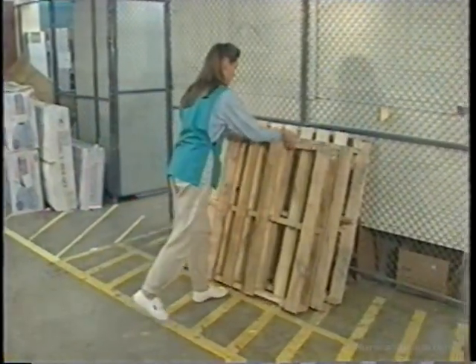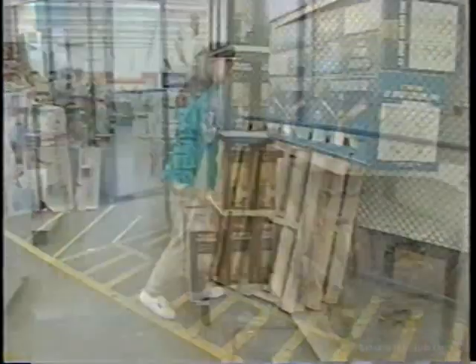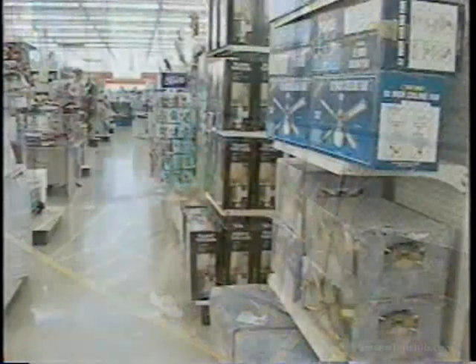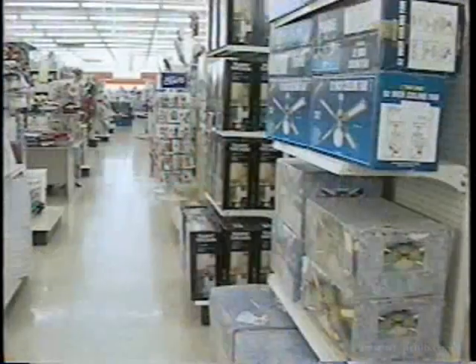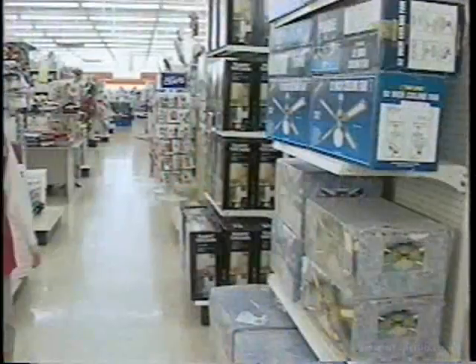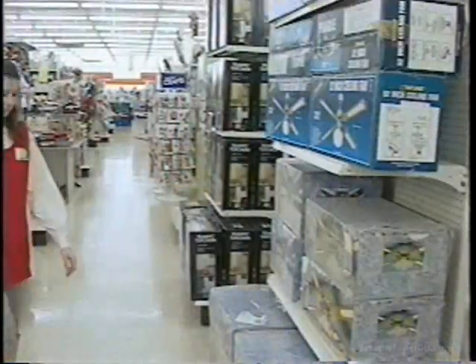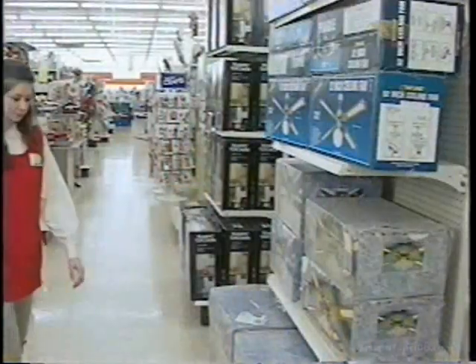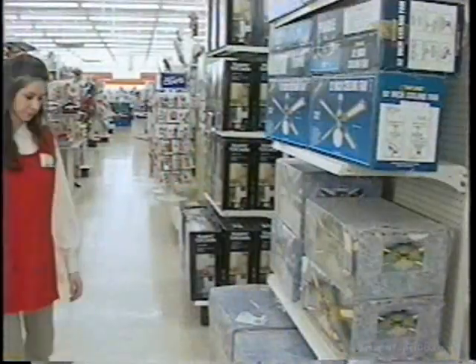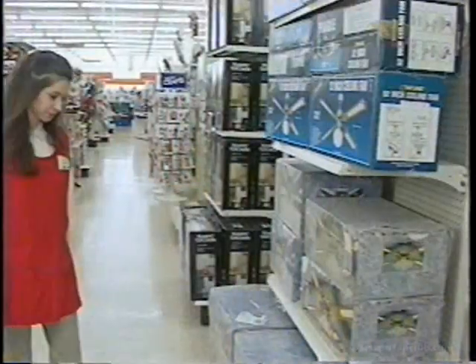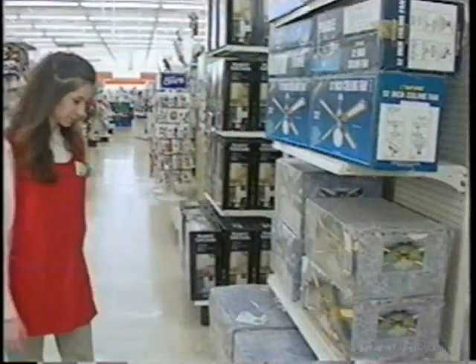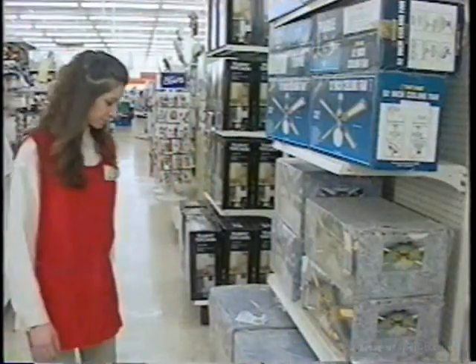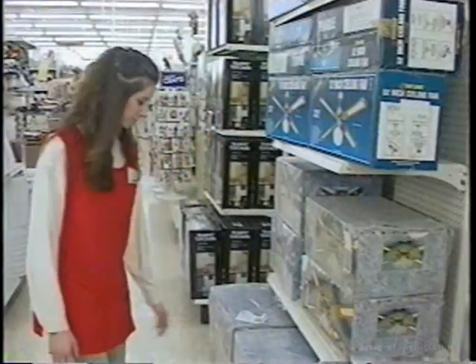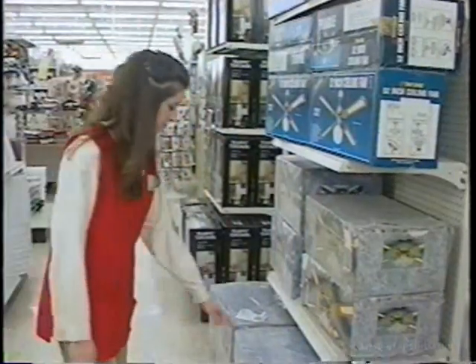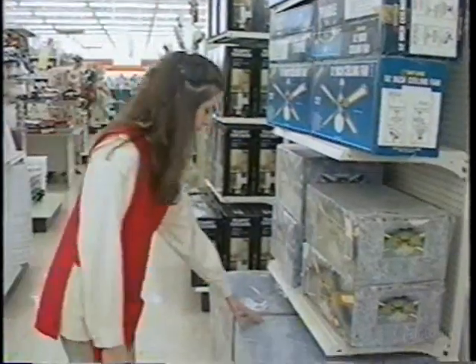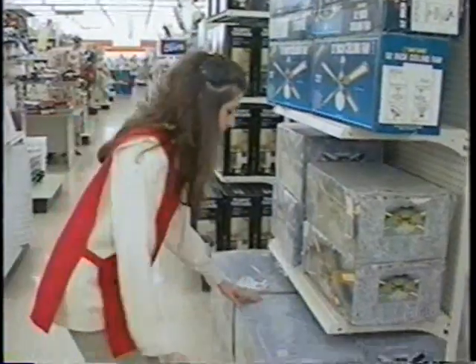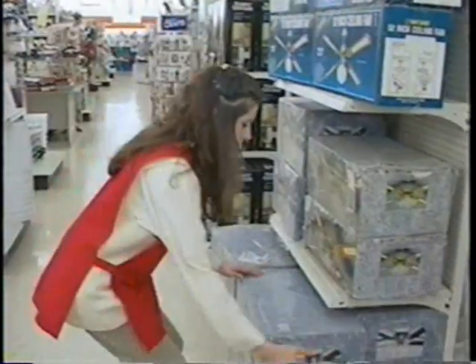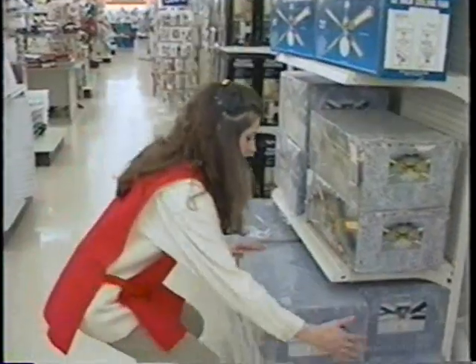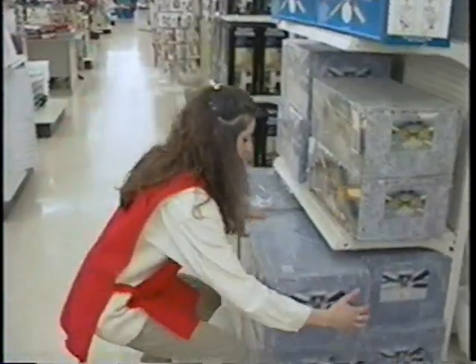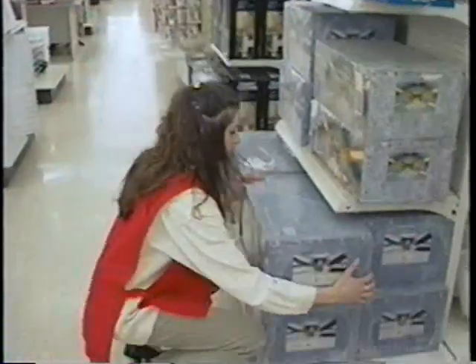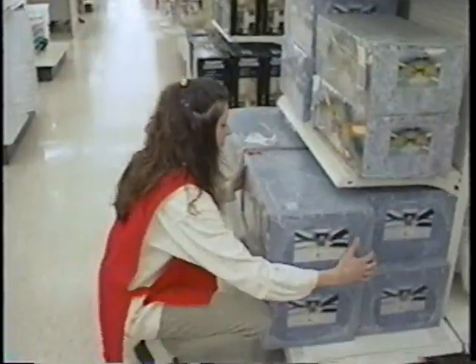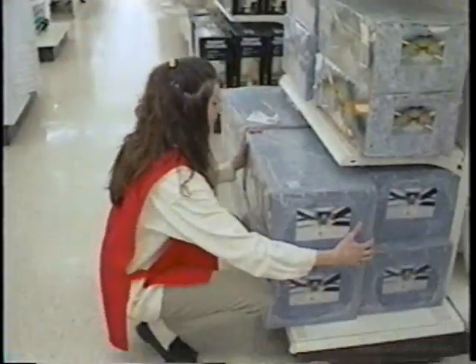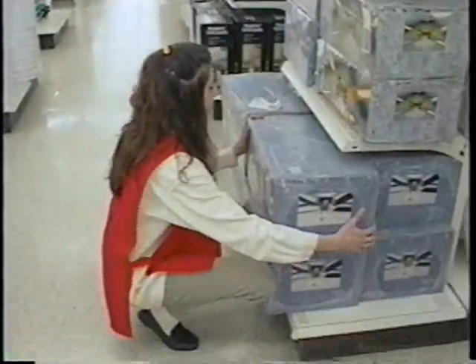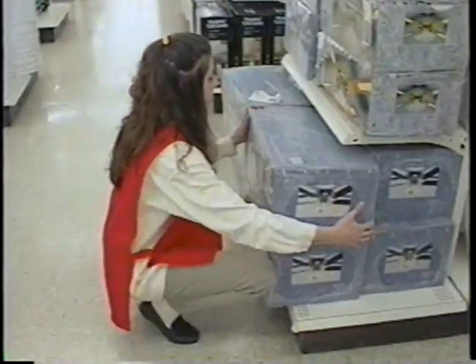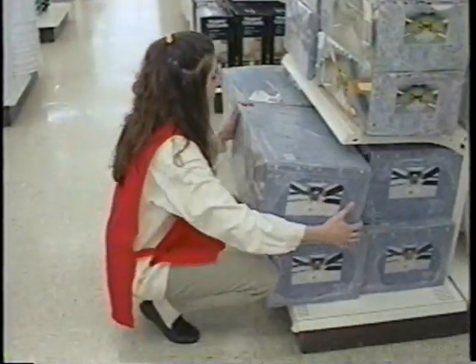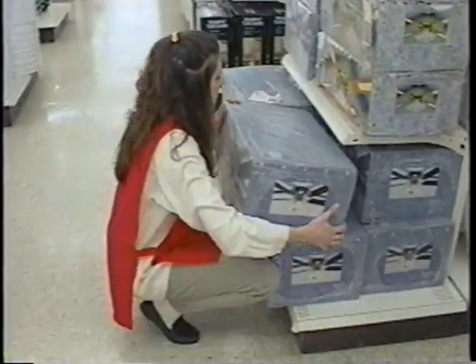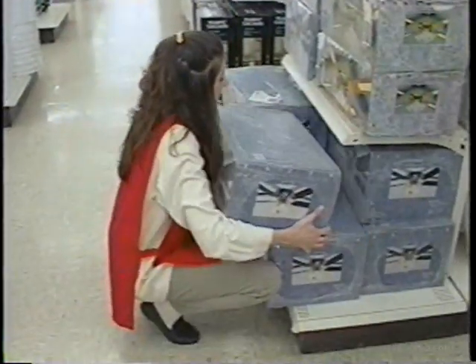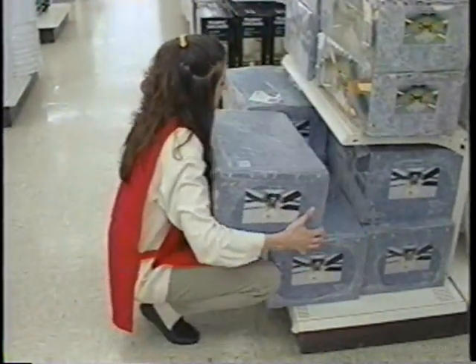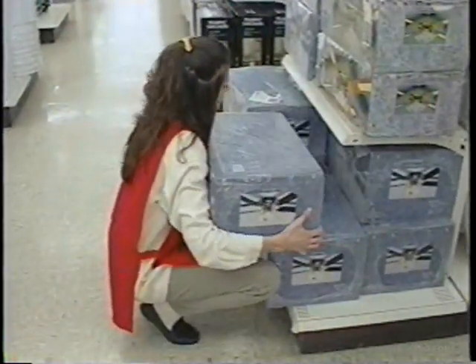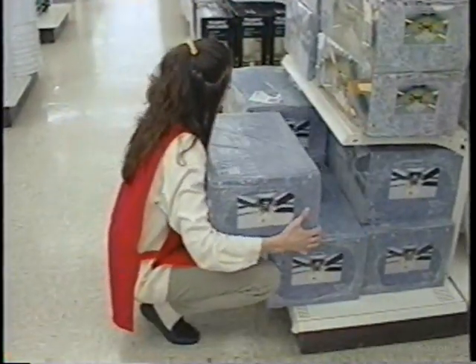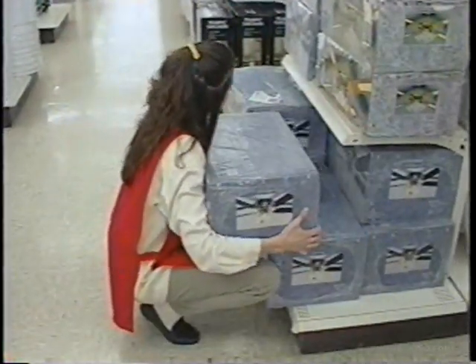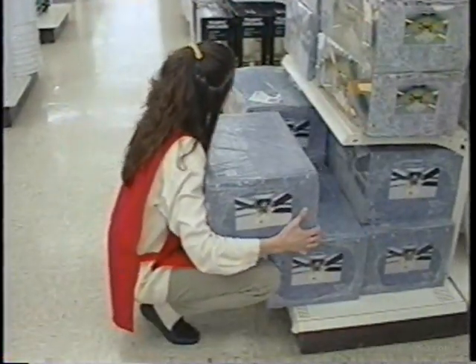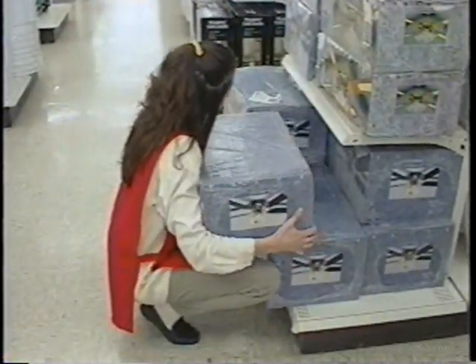To prevent injuries when lifting, watch the section on proper lifting techniques later in this program.